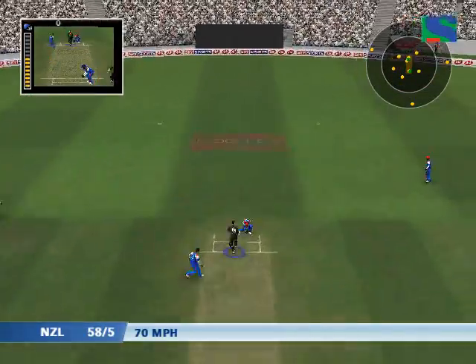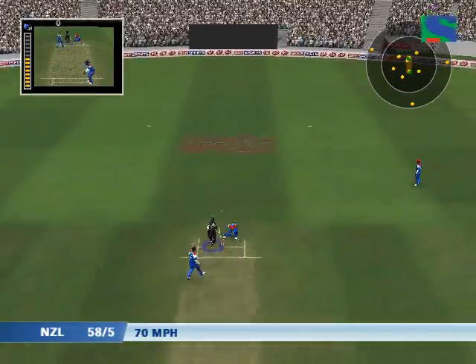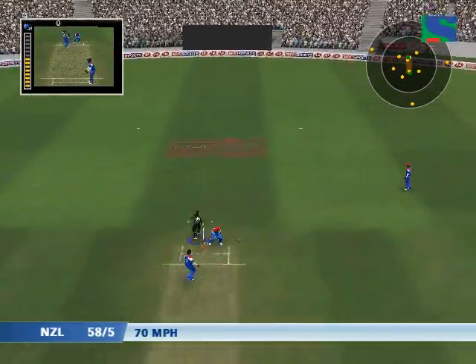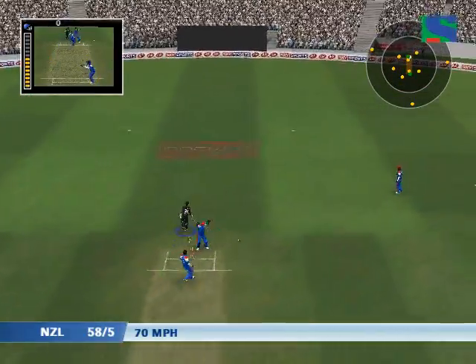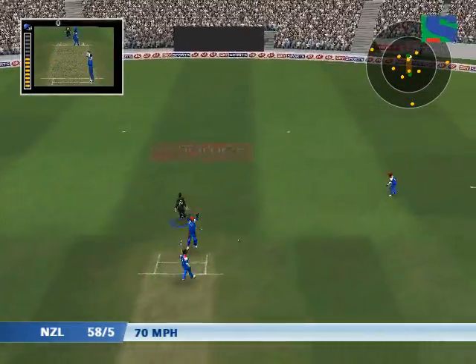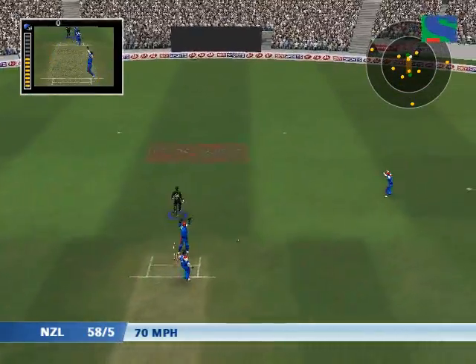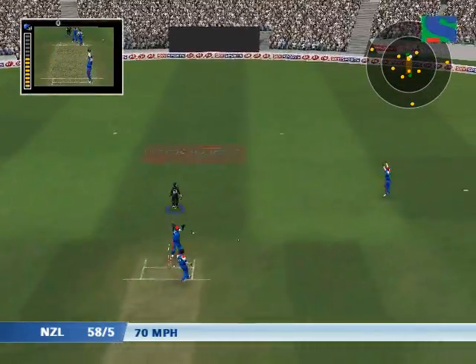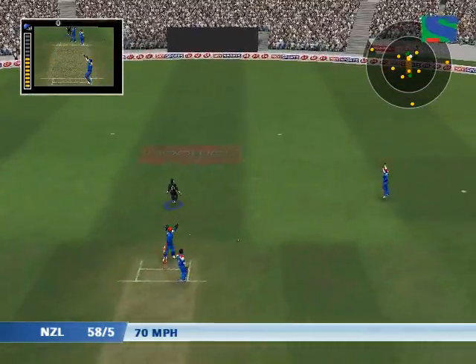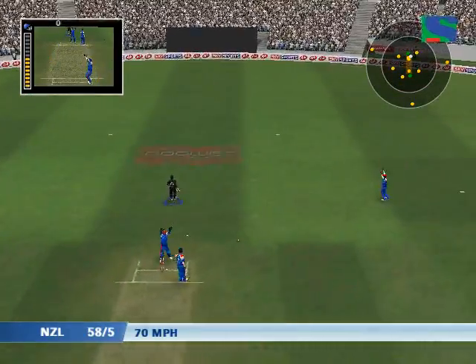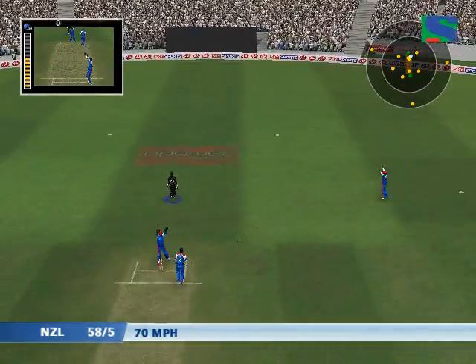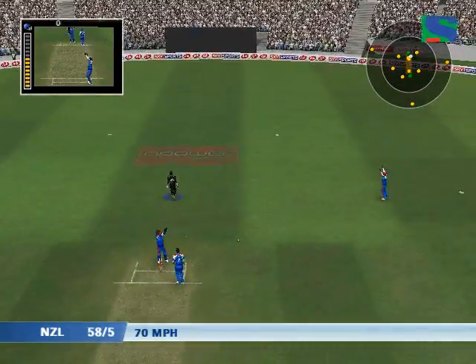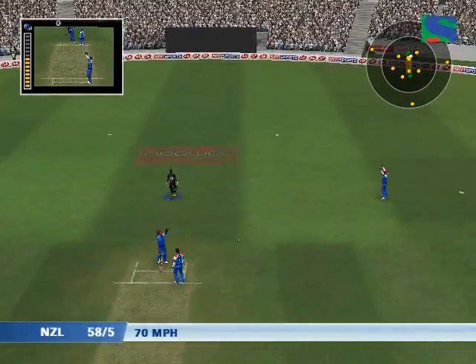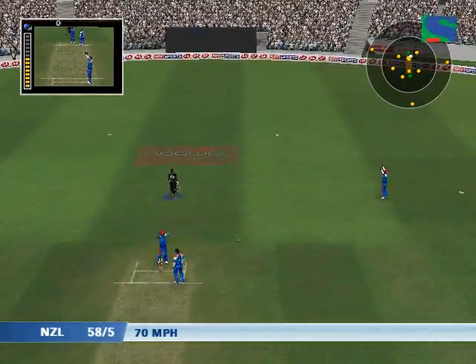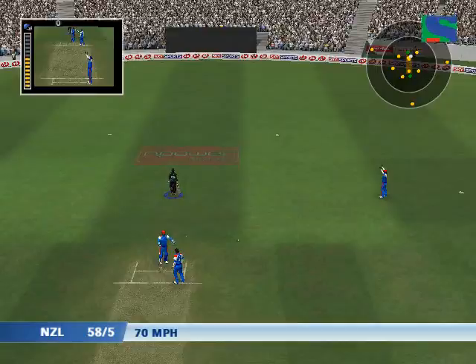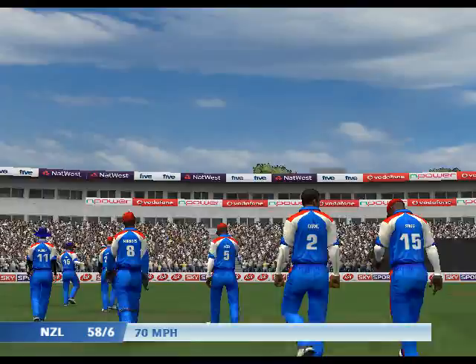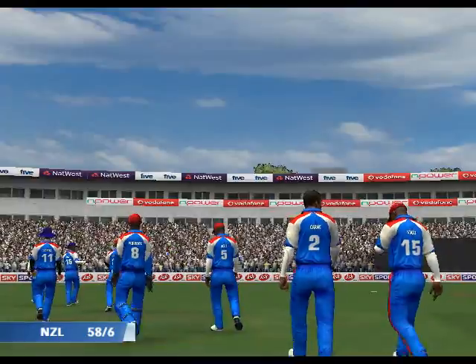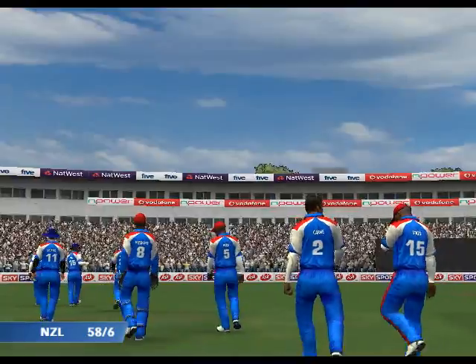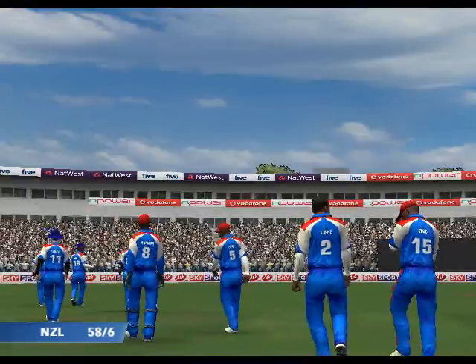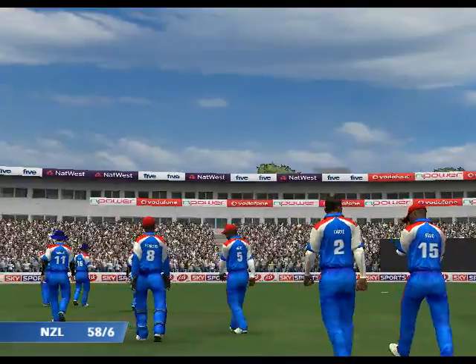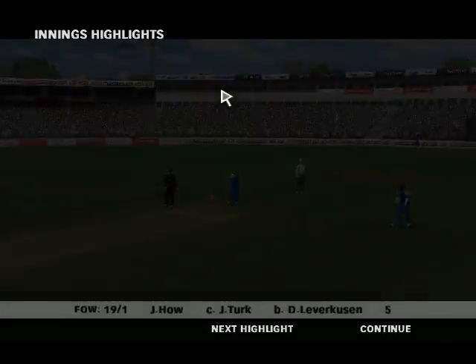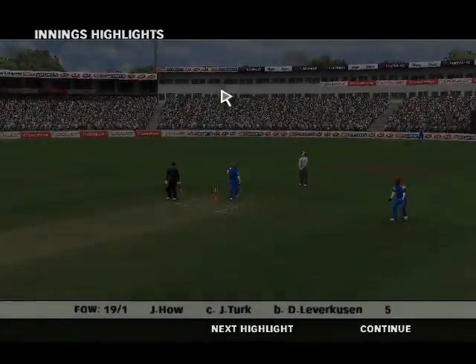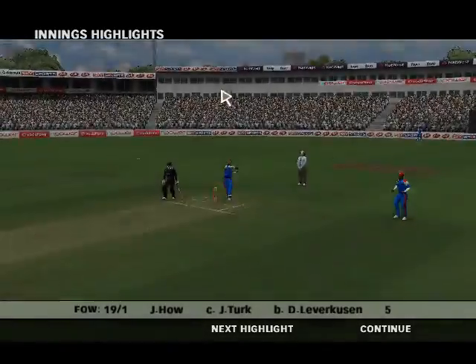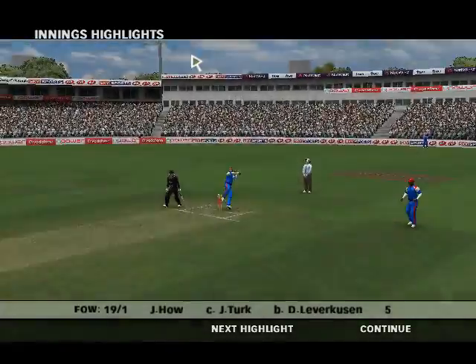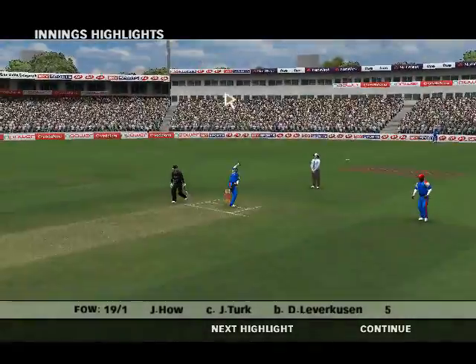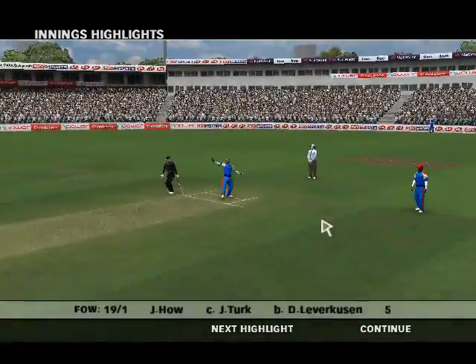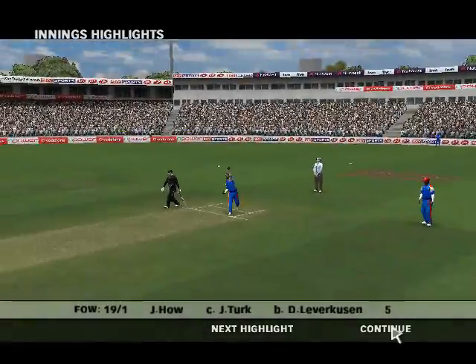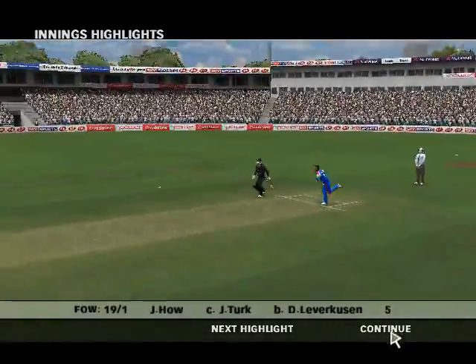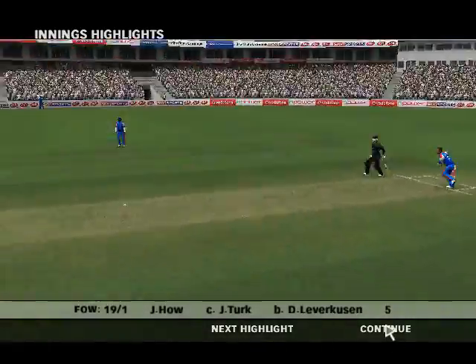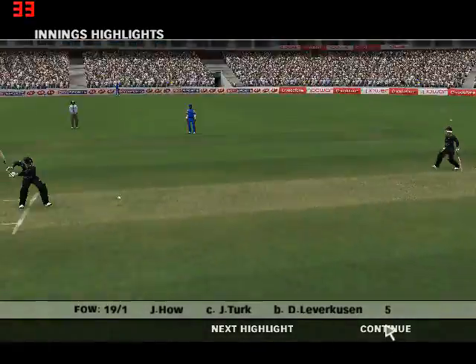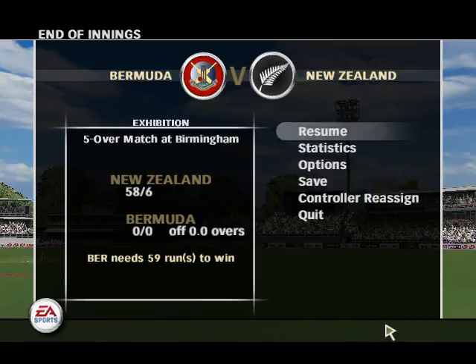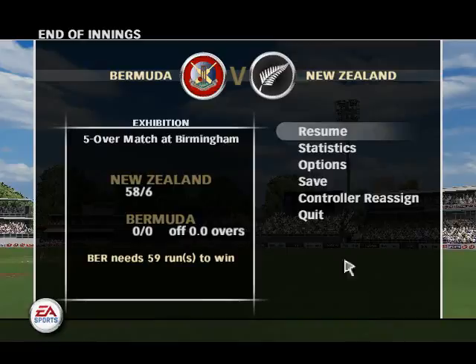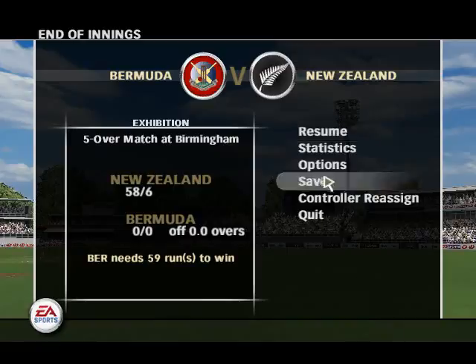That might be out. It is. Just a little hesitation by the batsman and the field takes full advantage.